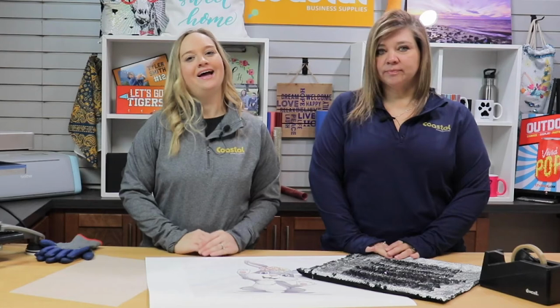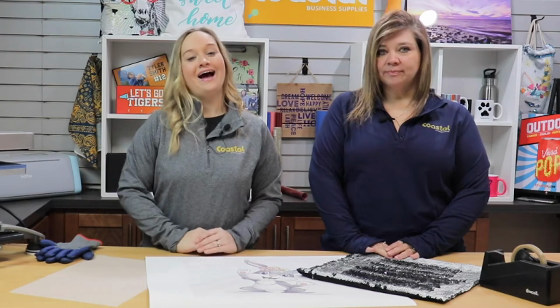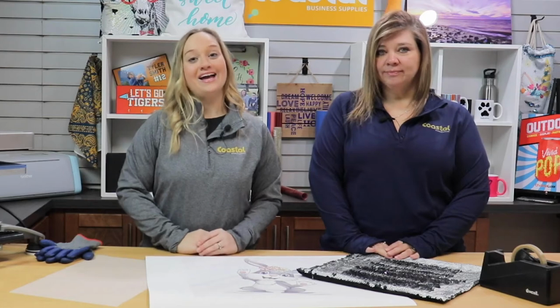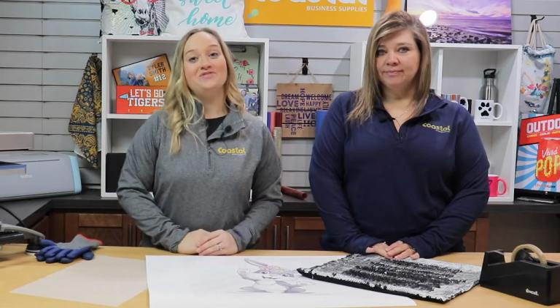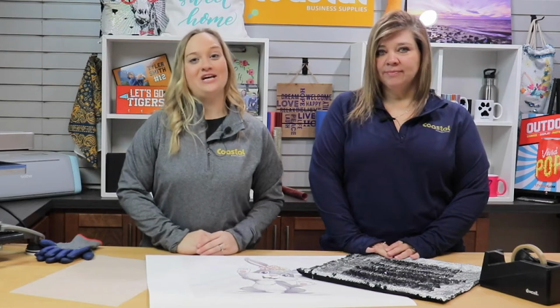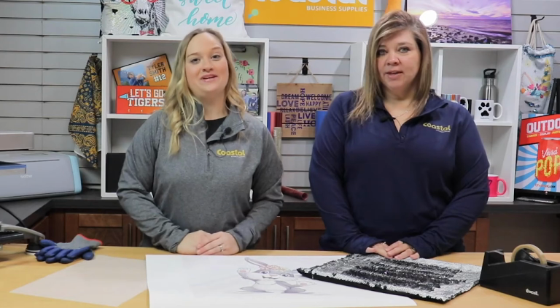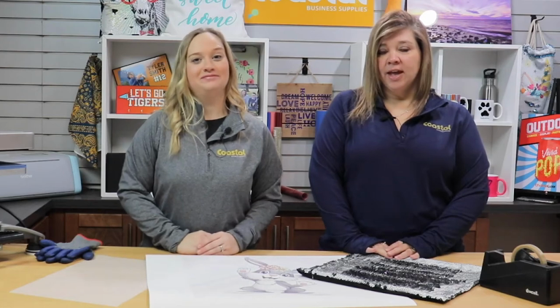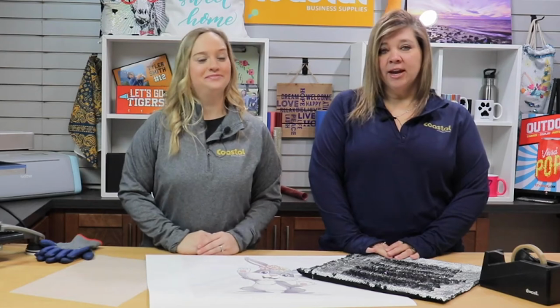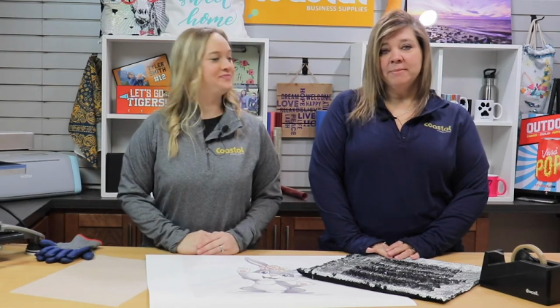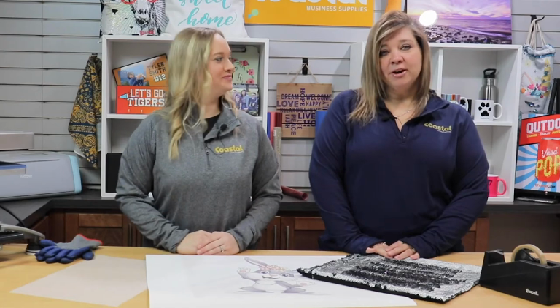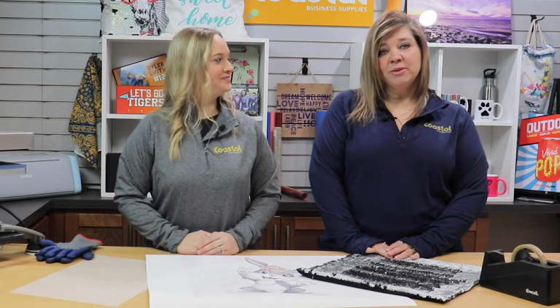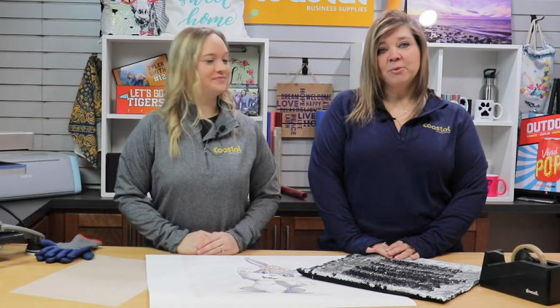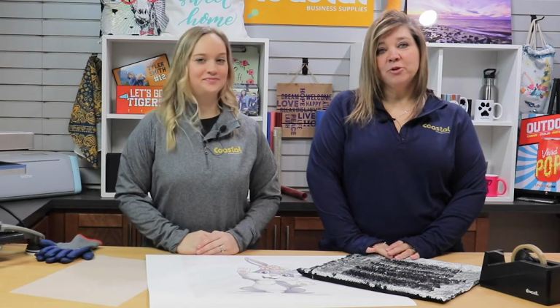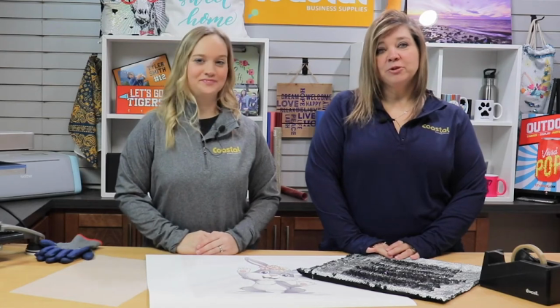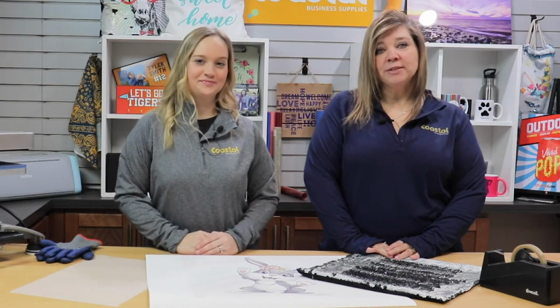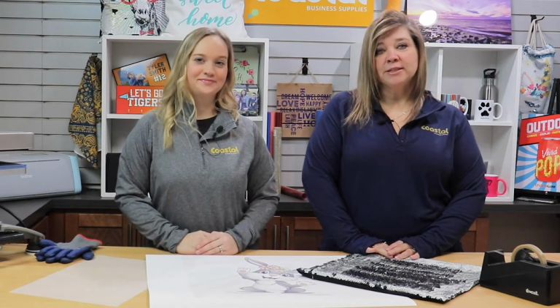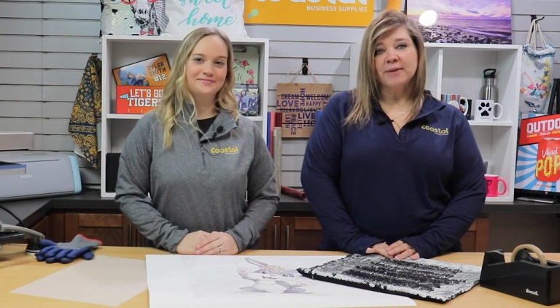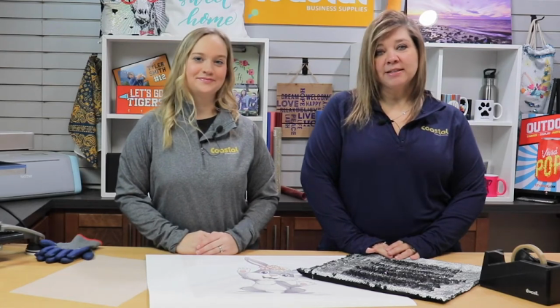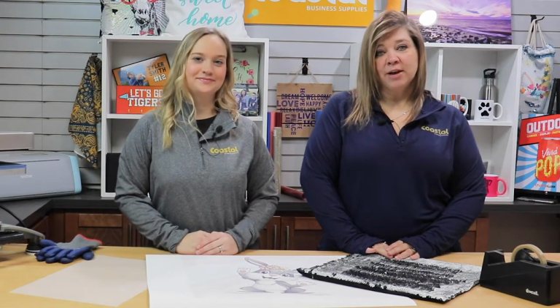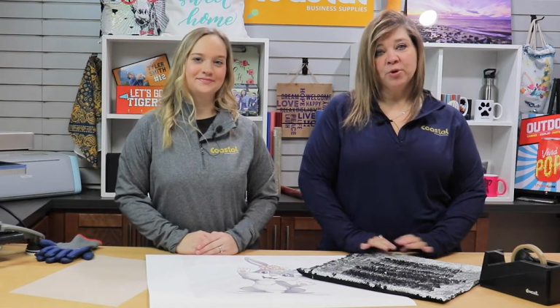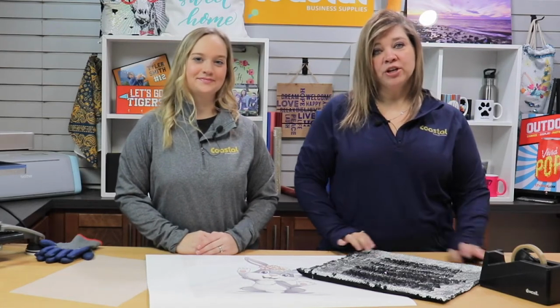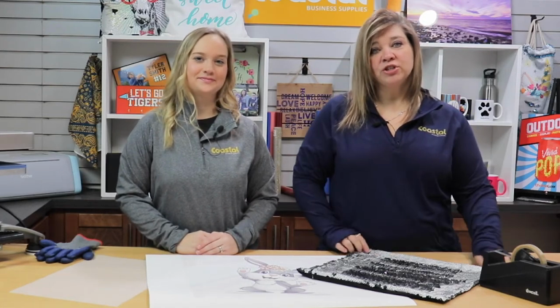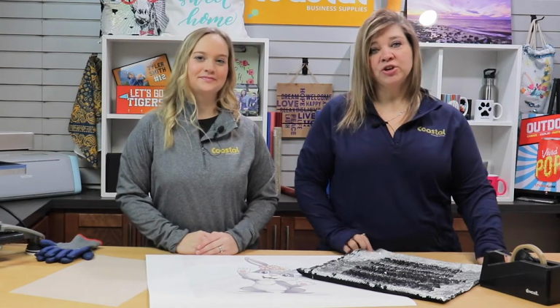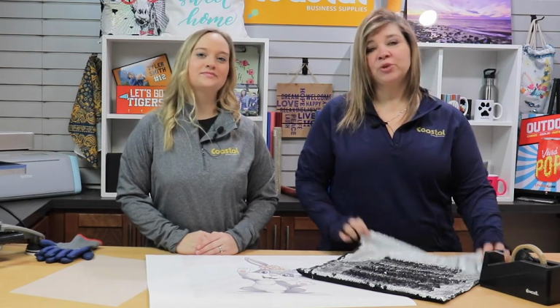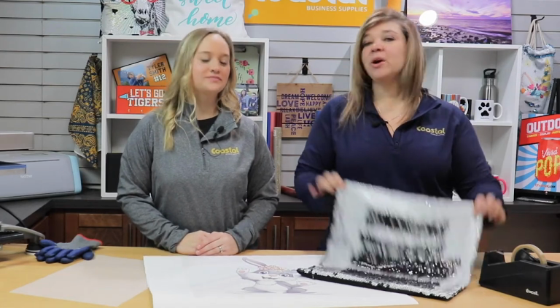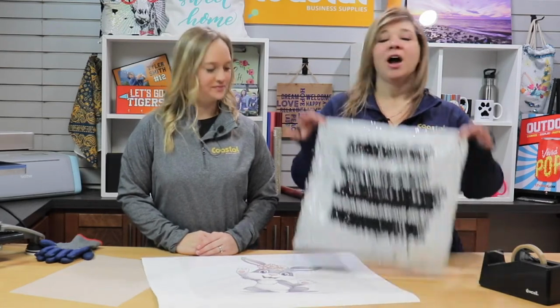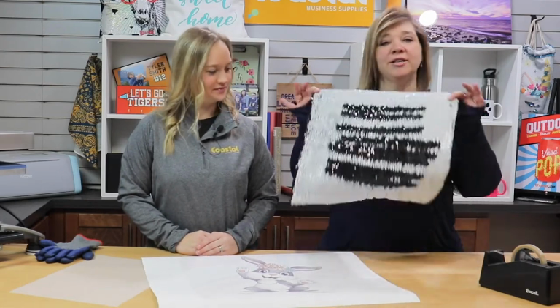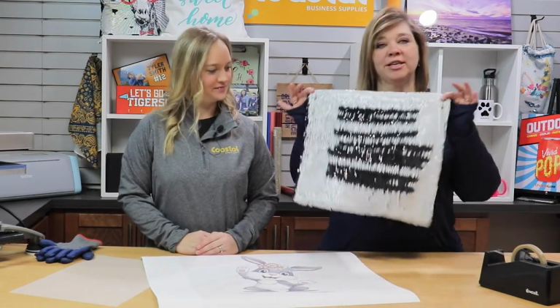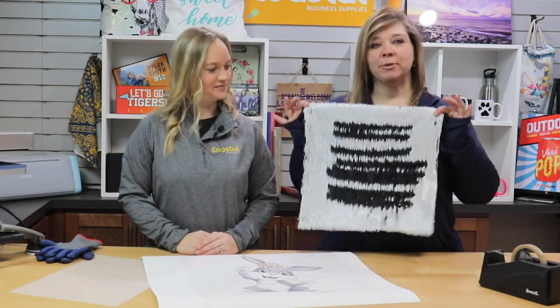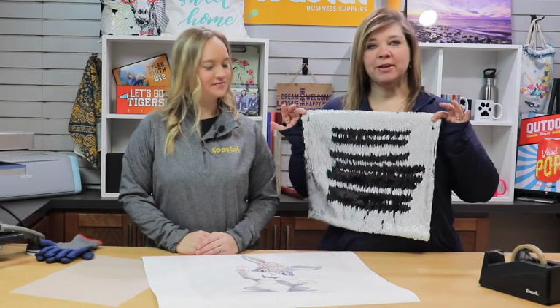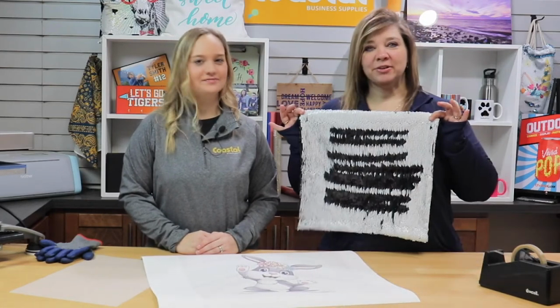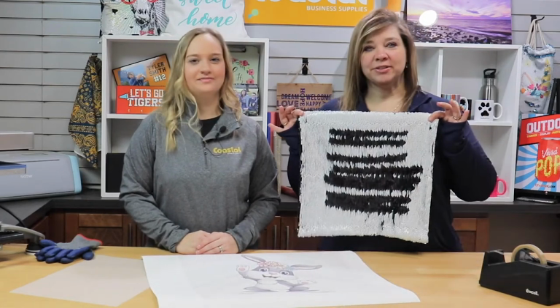Hi, I'm Jamie. And I'm Meredith, and we're with Postal Business Supplies, and we're going to show you our sequin pillows.